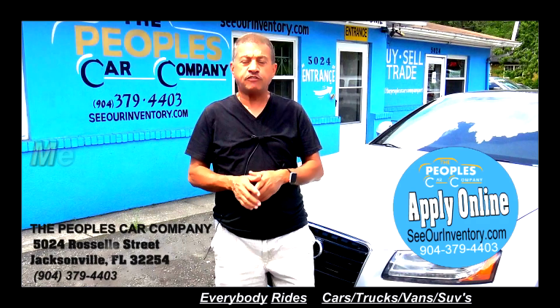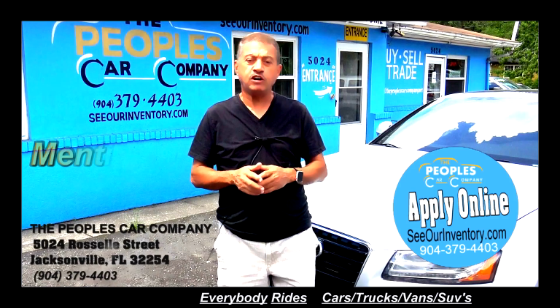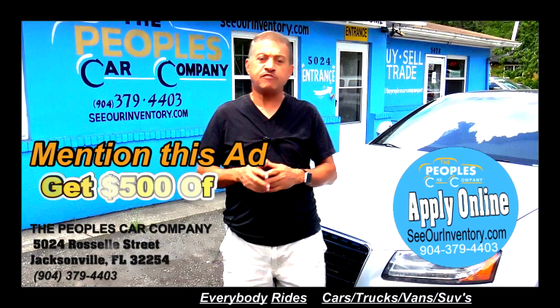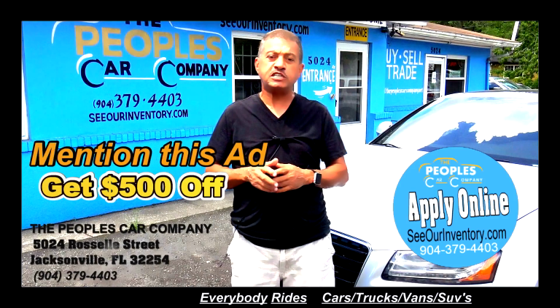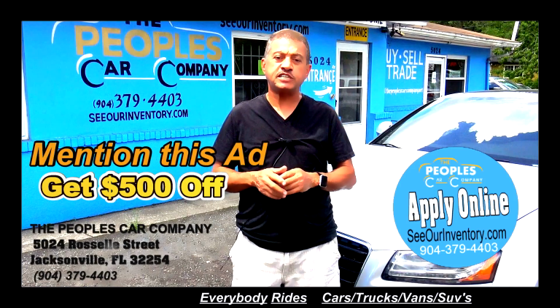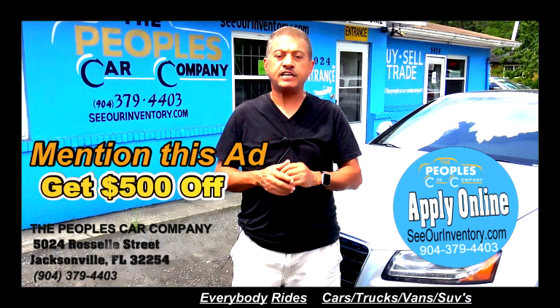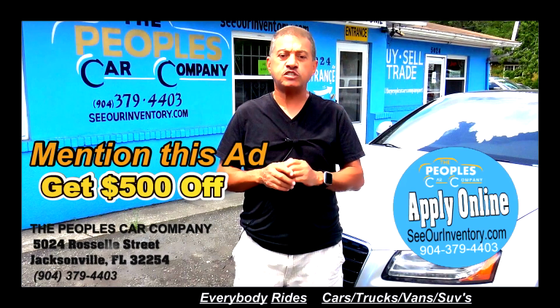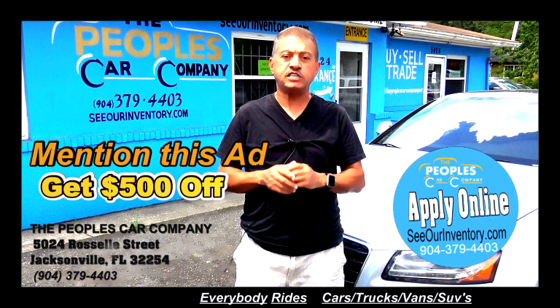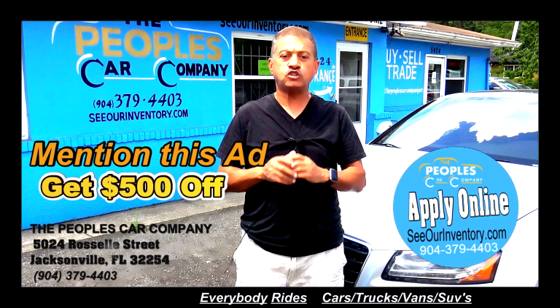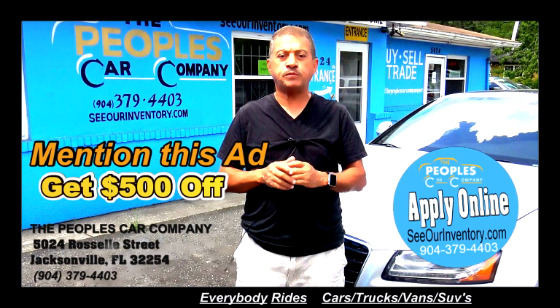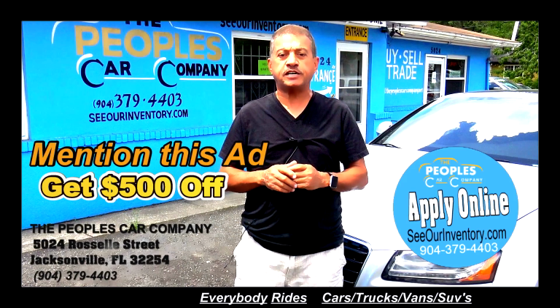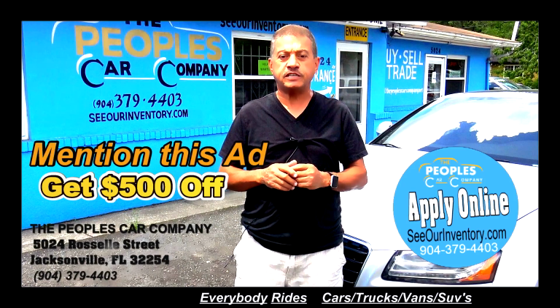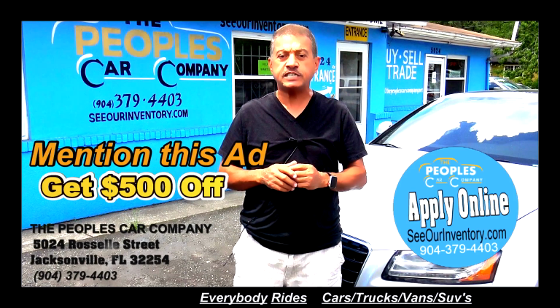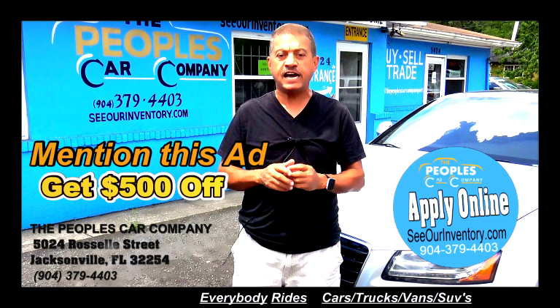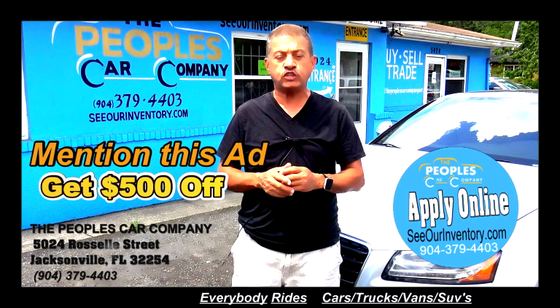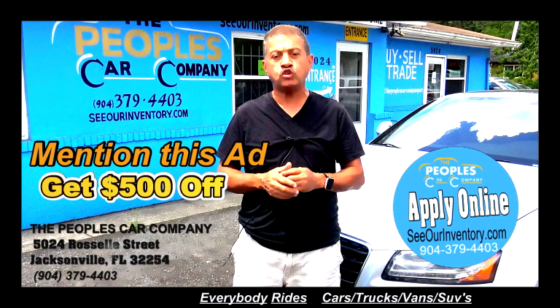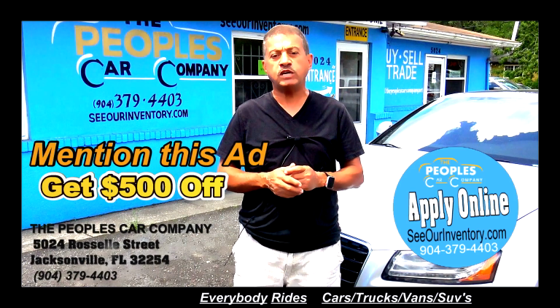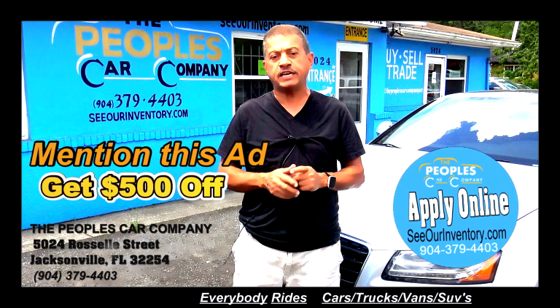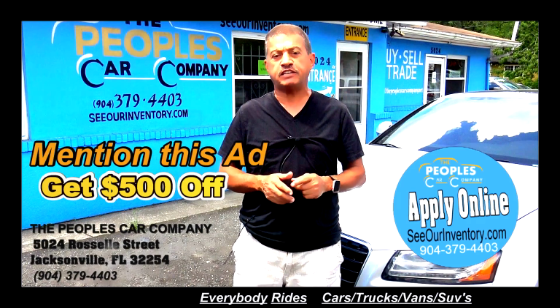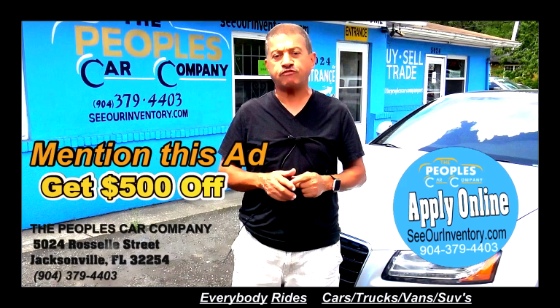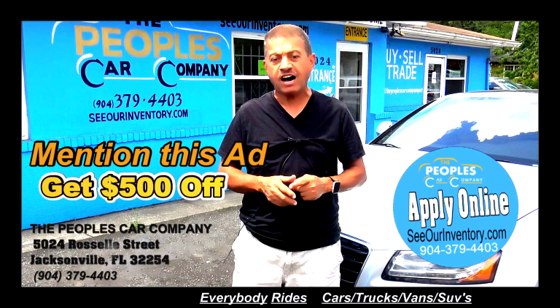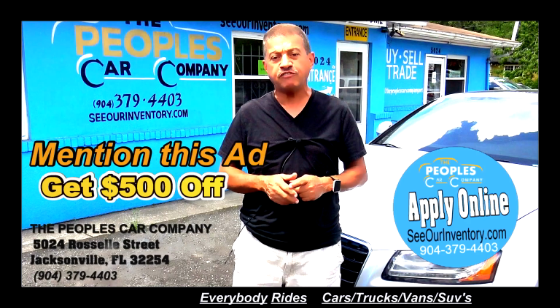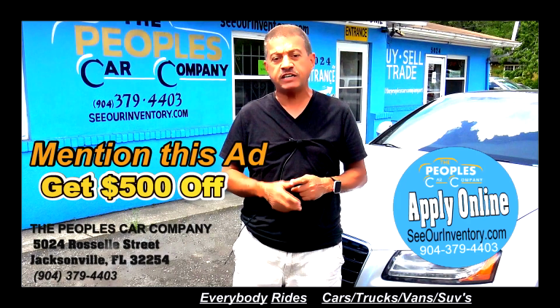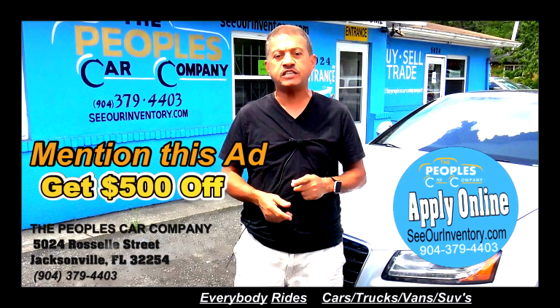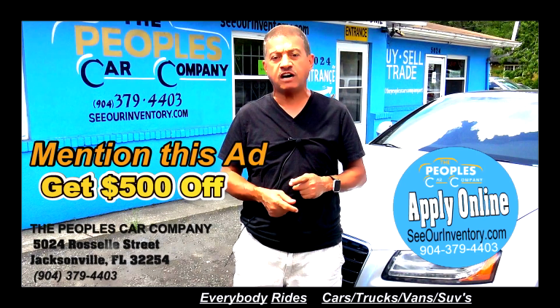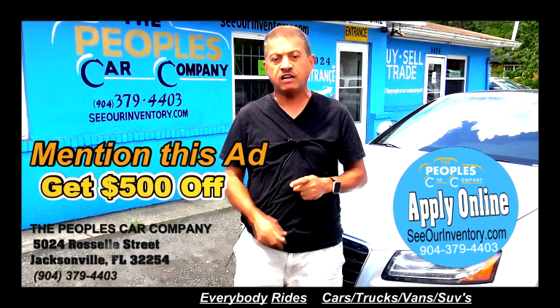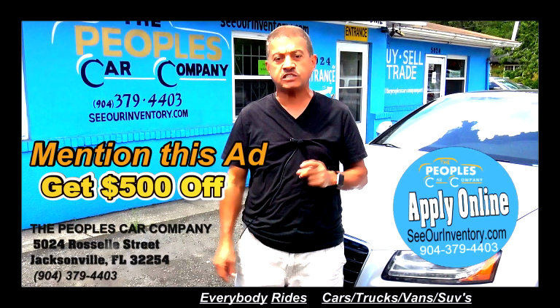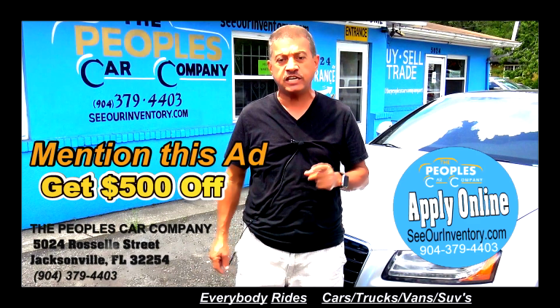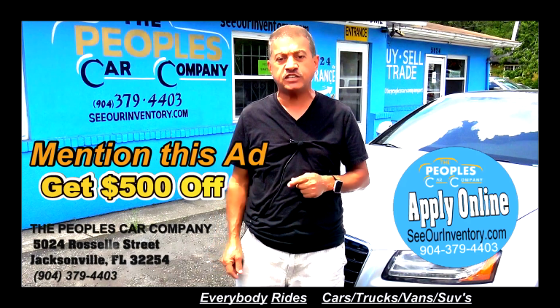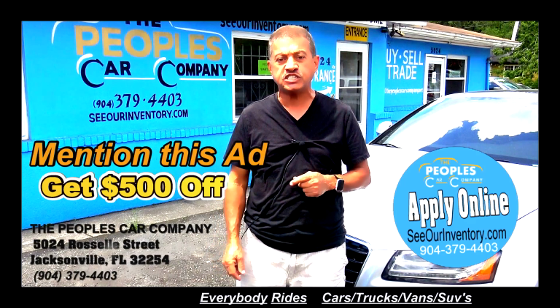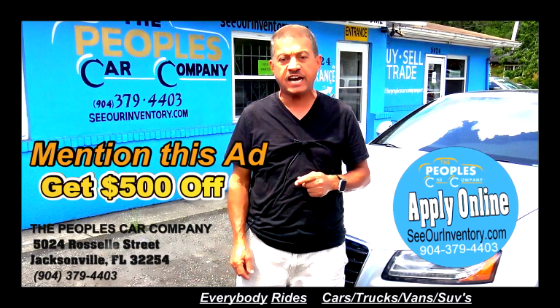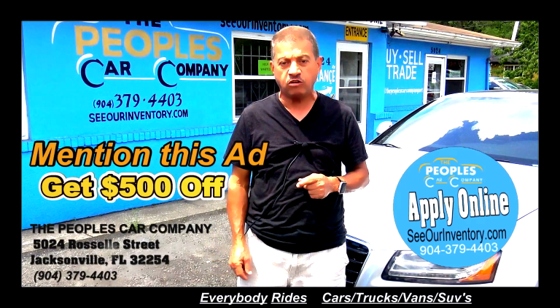If you mention that you've seen Joe Baker in this ad, you will get $500 in discount.